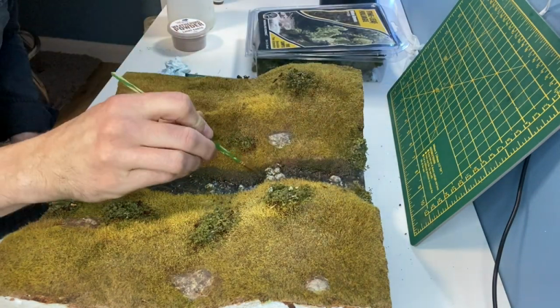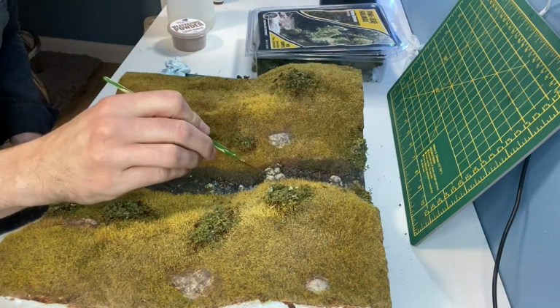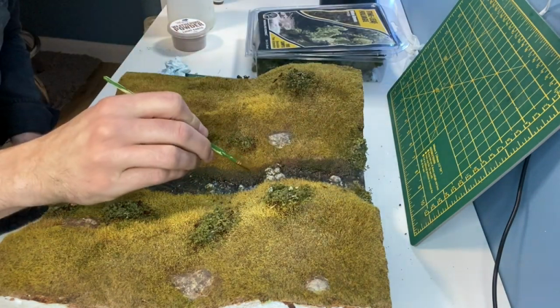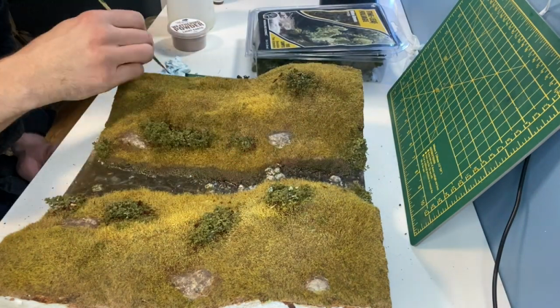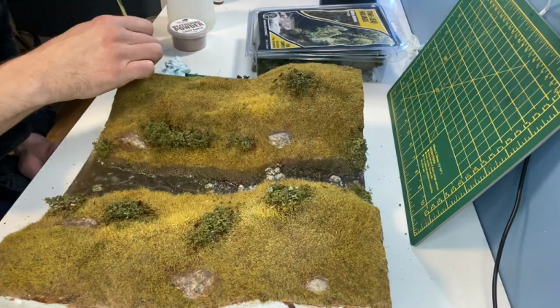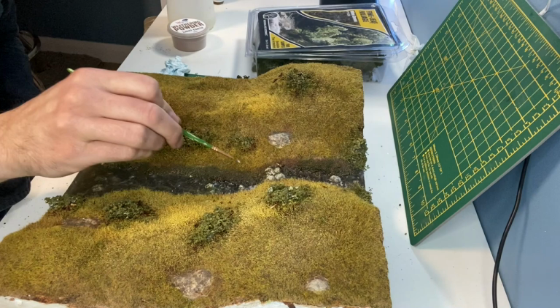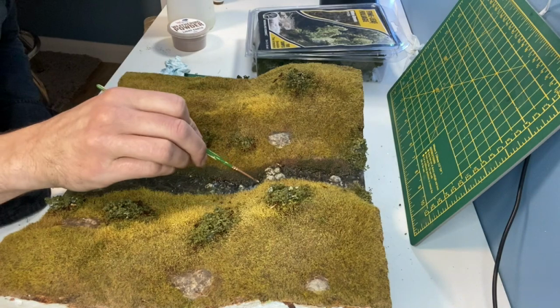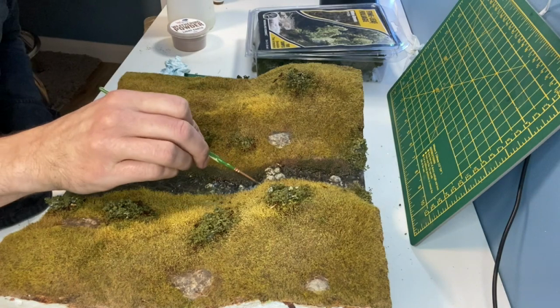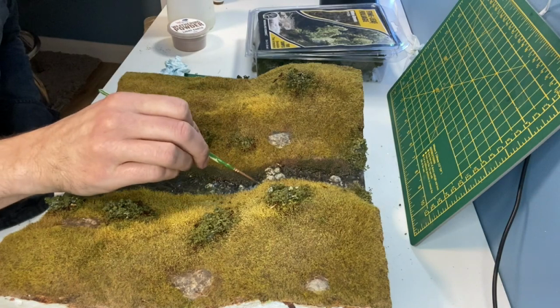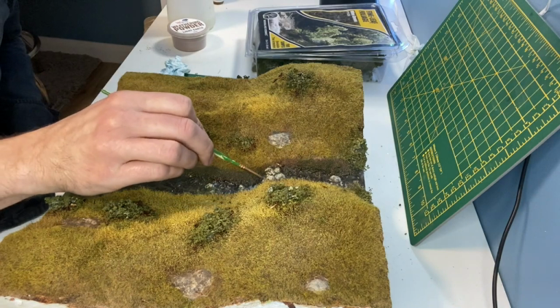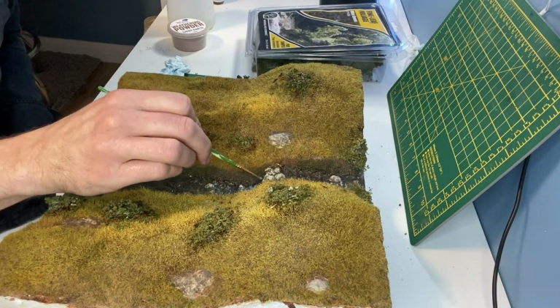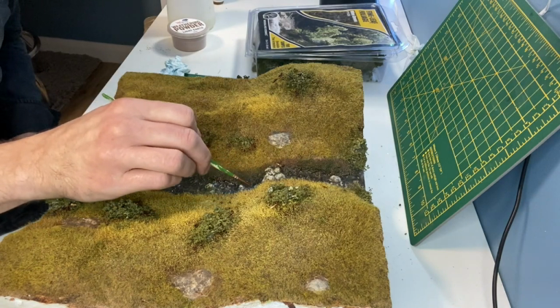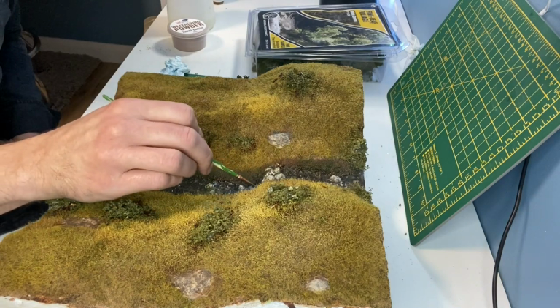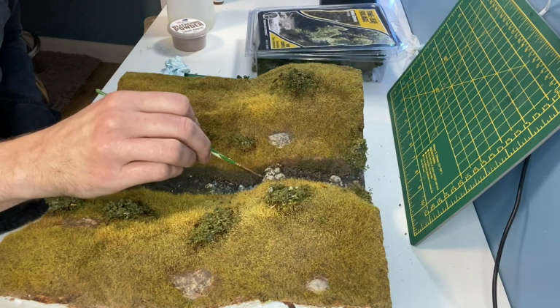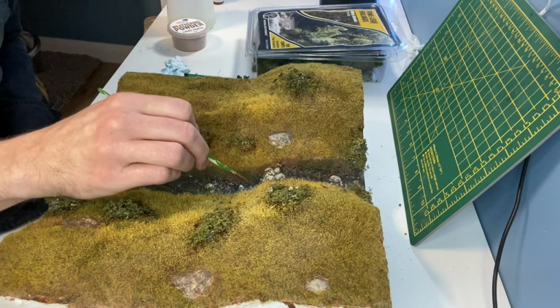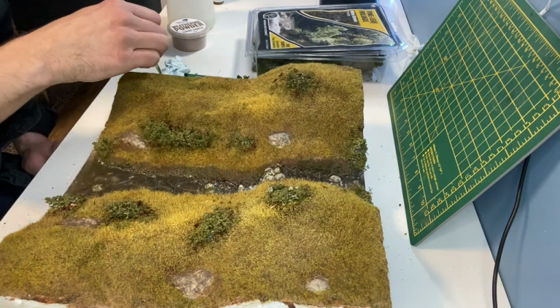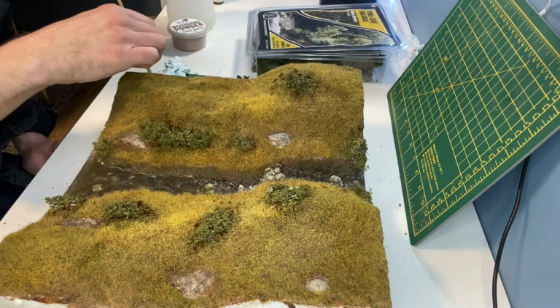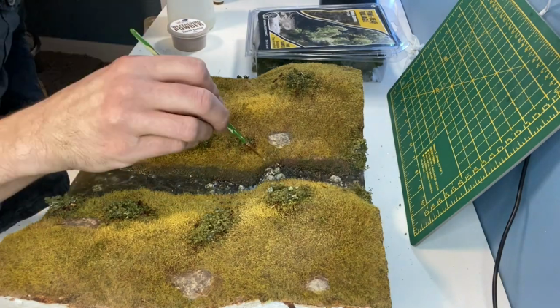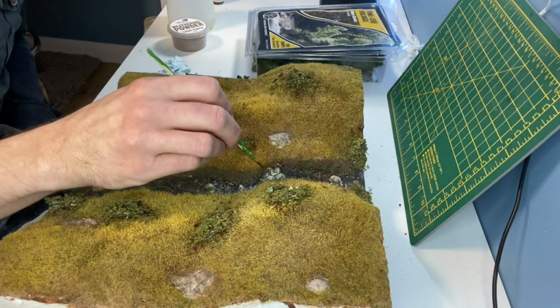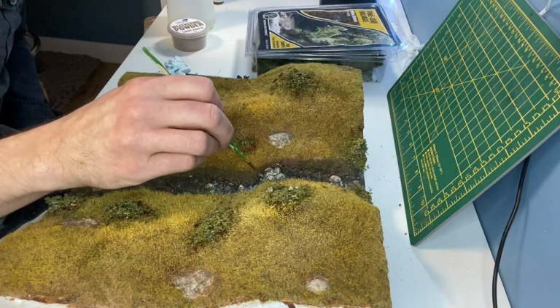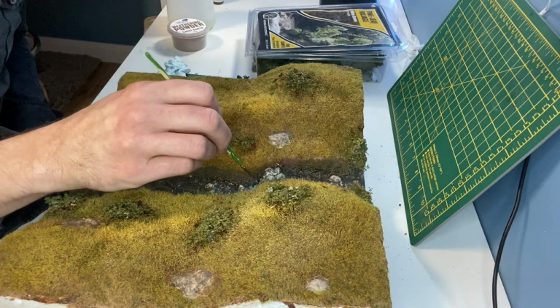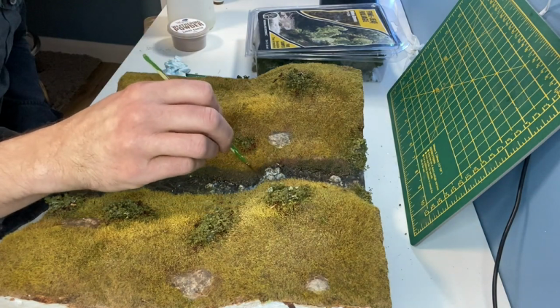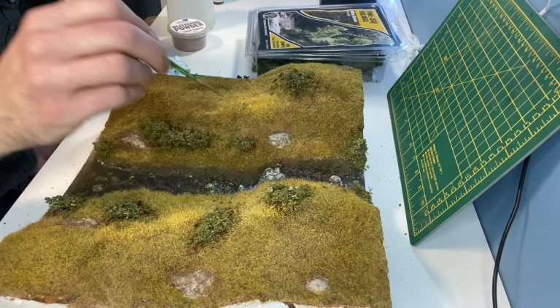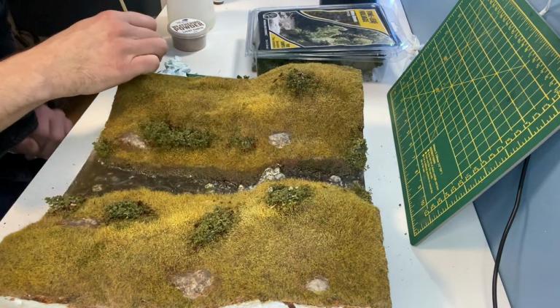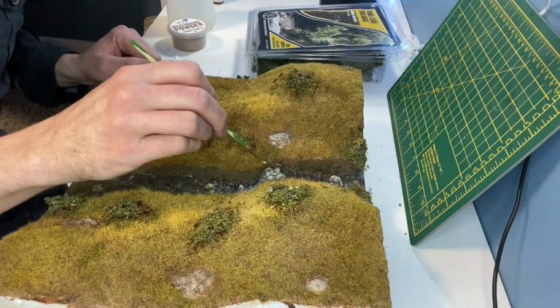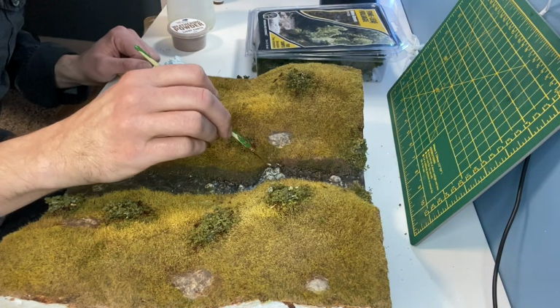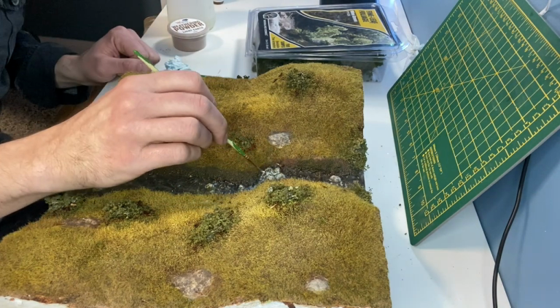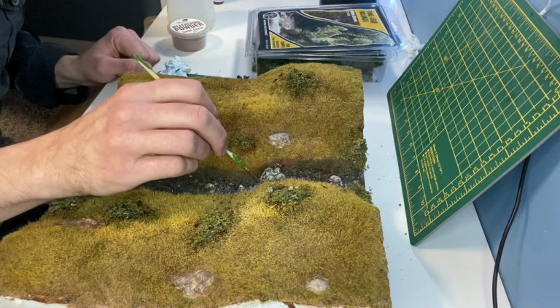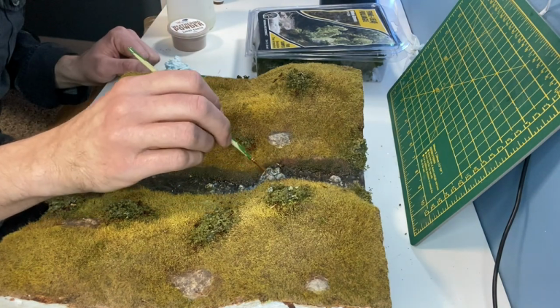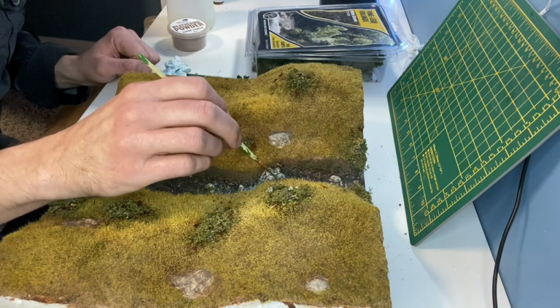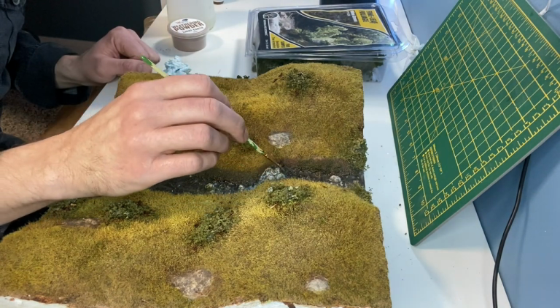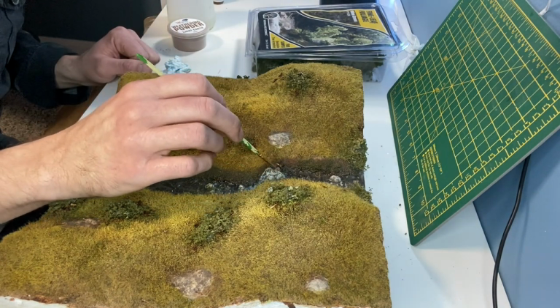To create the effect of fast flowing water I'm just using some white acrylic paint and then dry brushing it onto those areas.